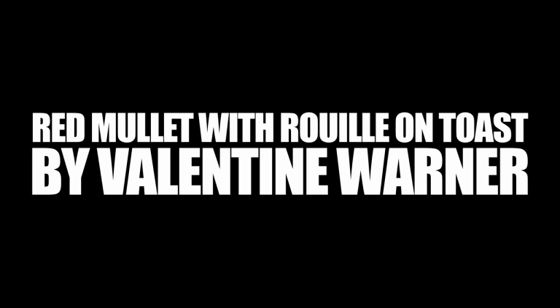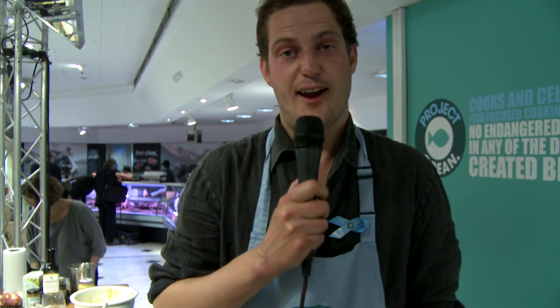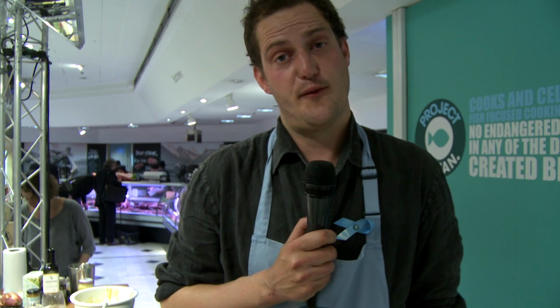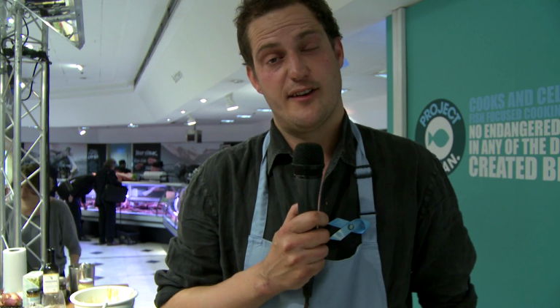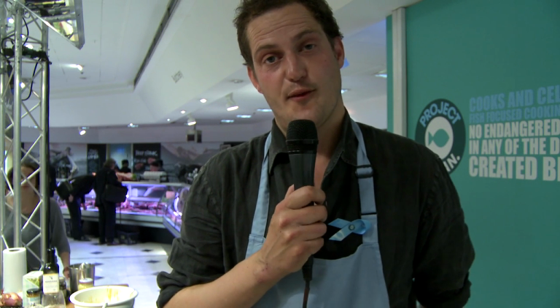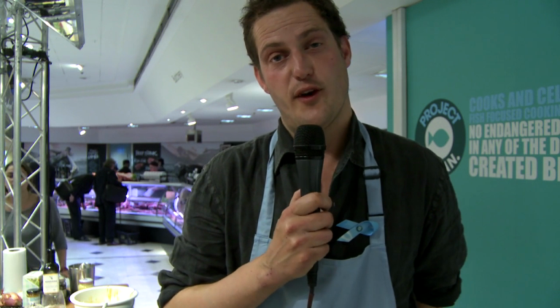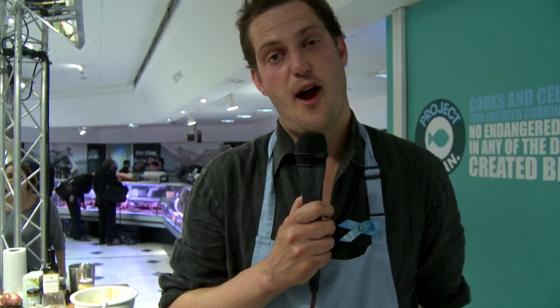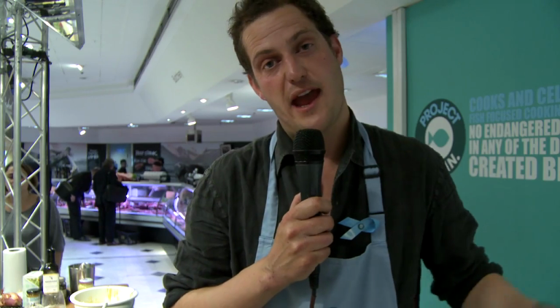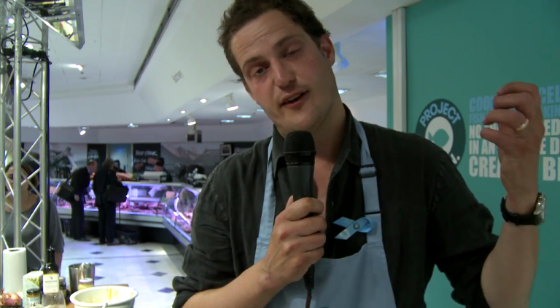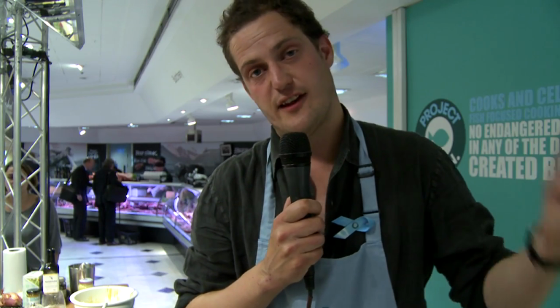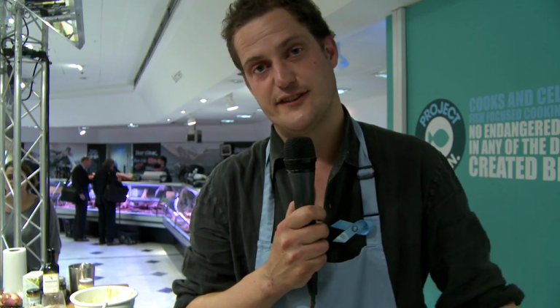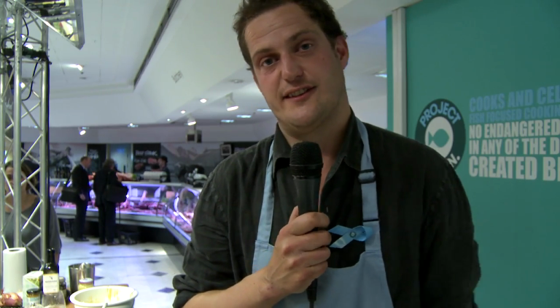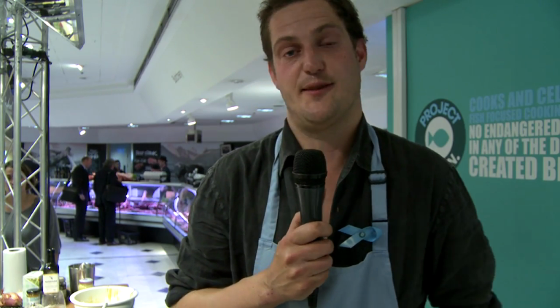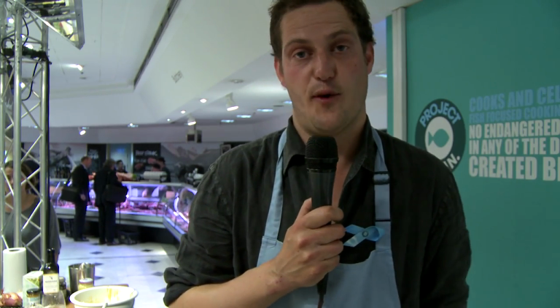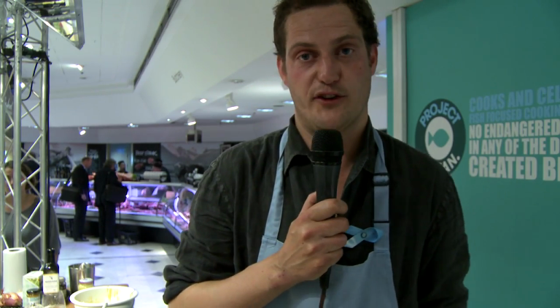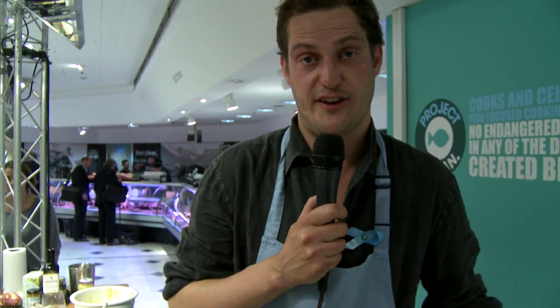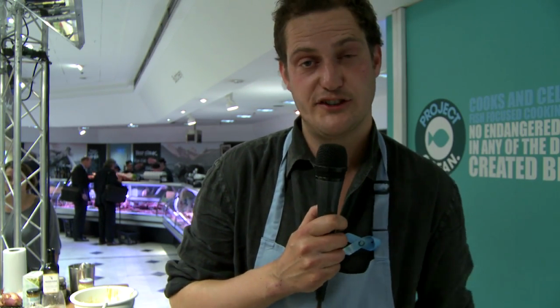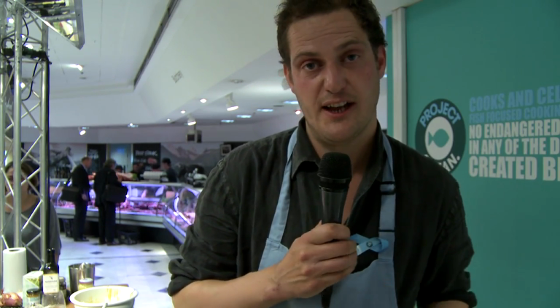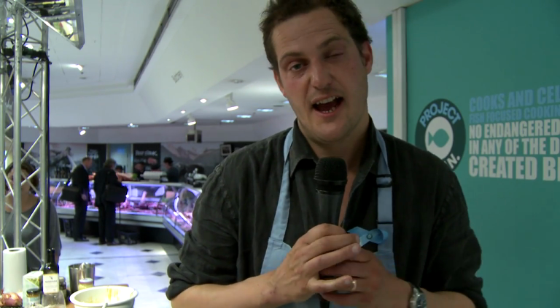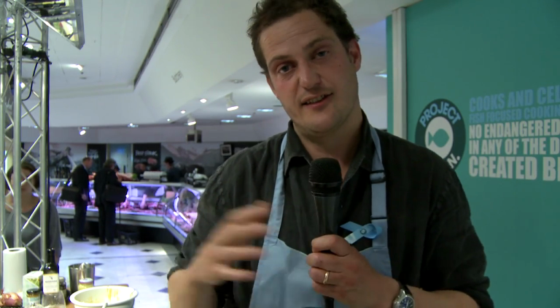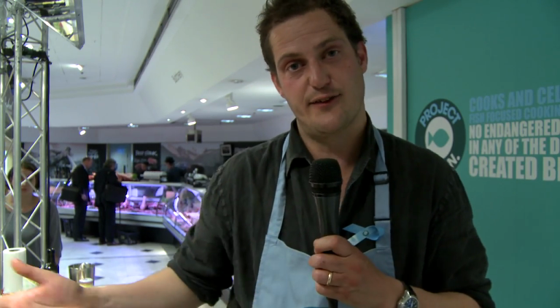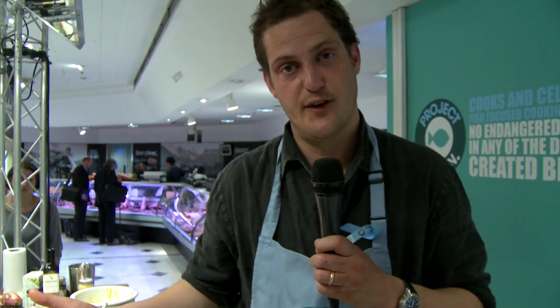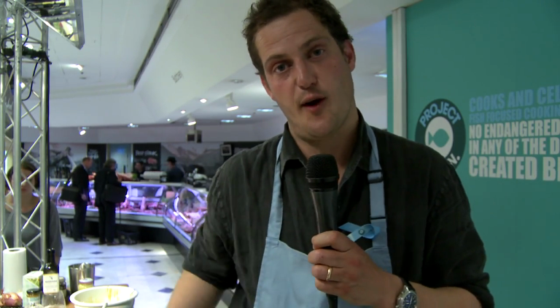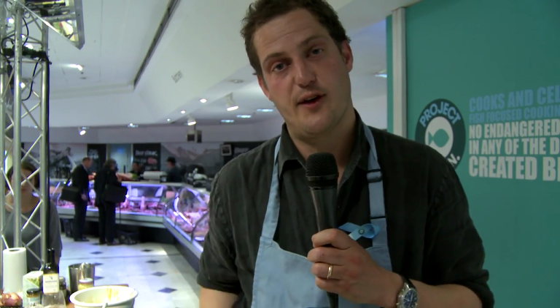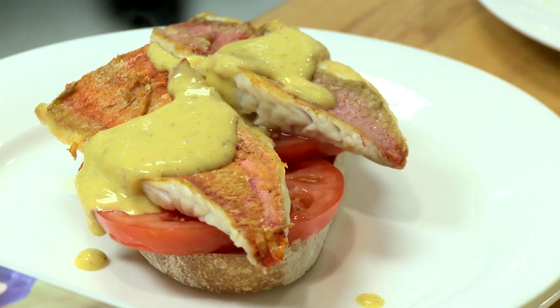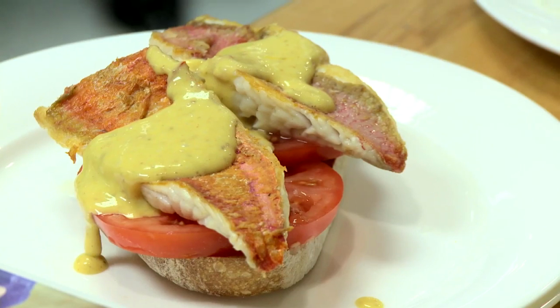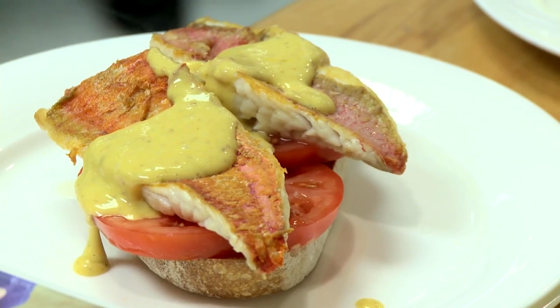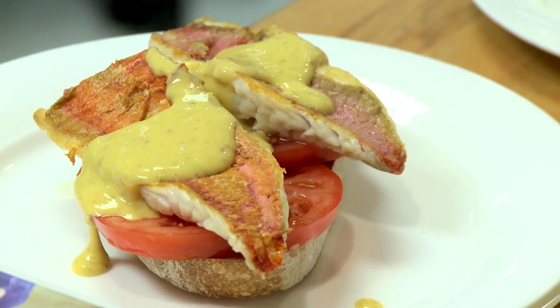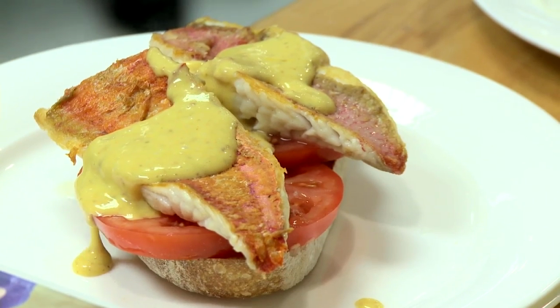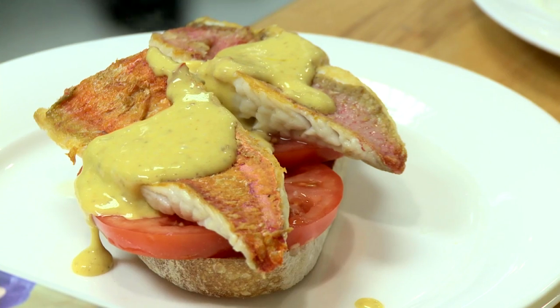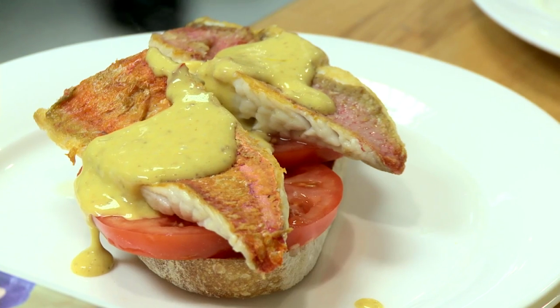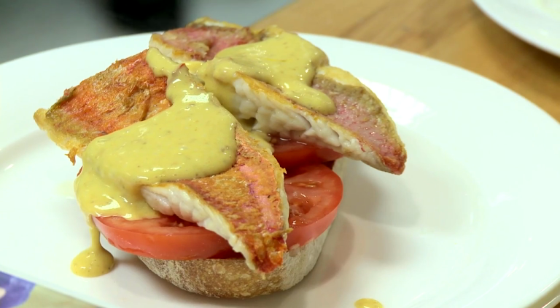Hello, I'm Valentine Warner. I'm here at Selfridges to support Project Ocean, and this afternoon I'll be cooking red mullet with Rui on toast.